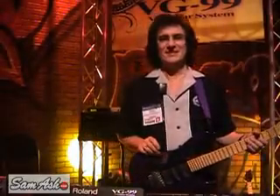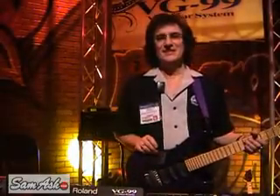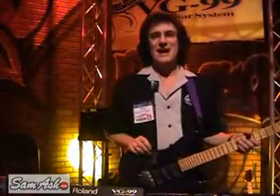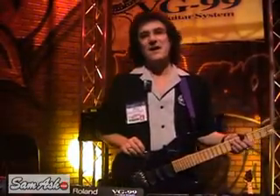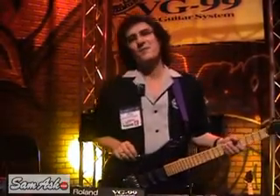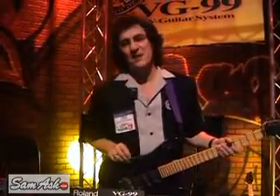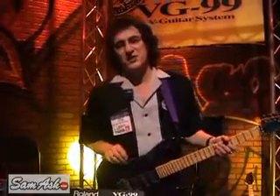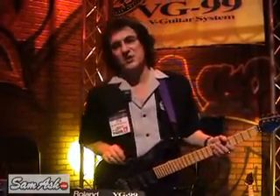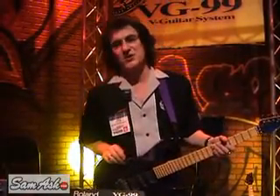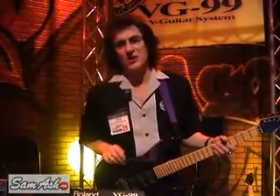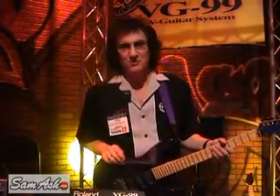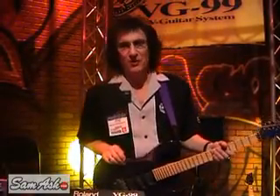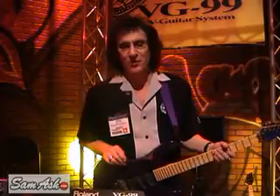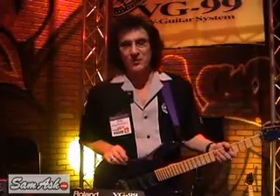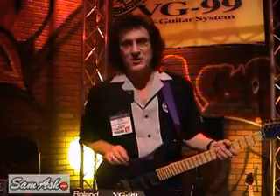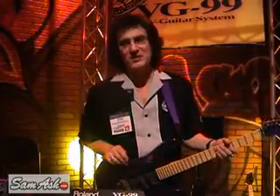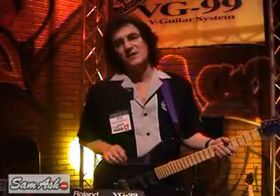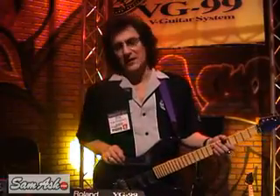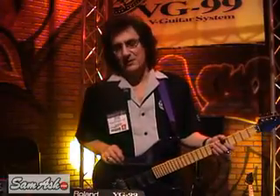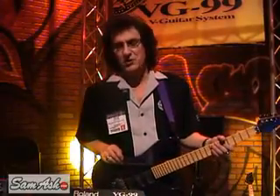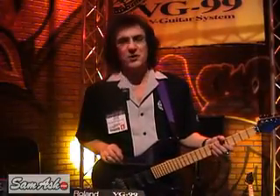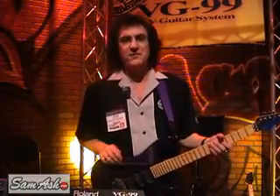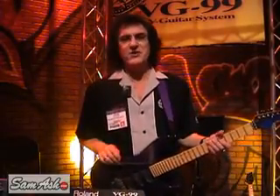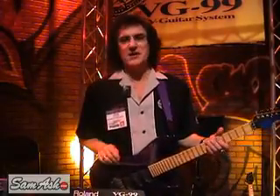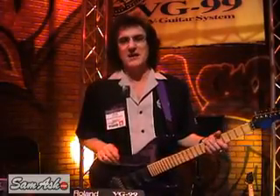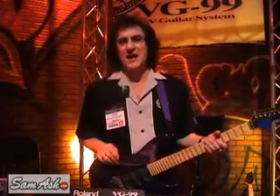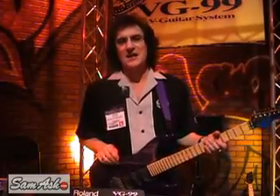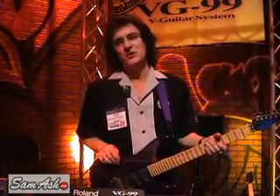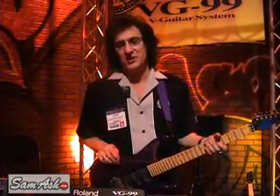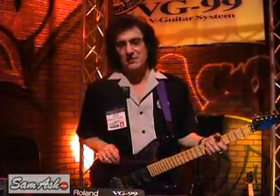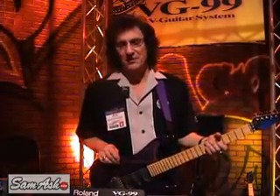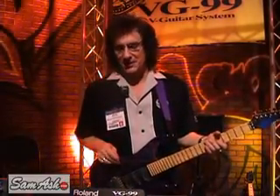Hi there, I'm CJ Jones from Roland Corporation, and I'm here to show you the VG-99. We just came out with this.